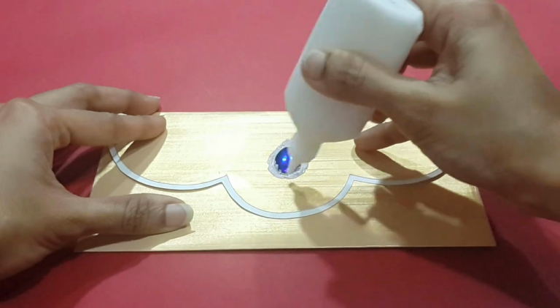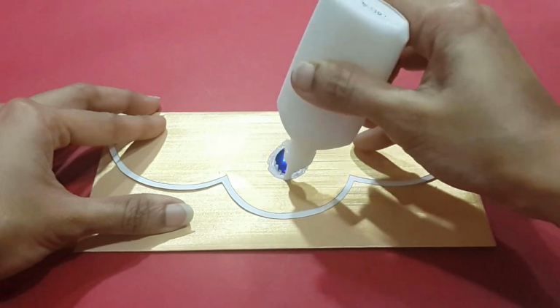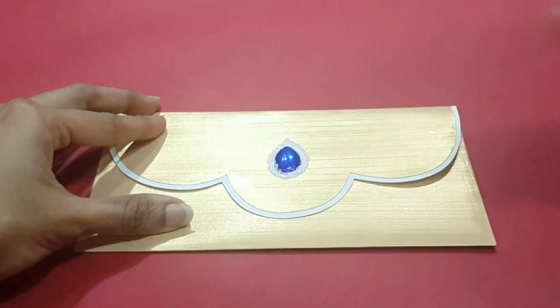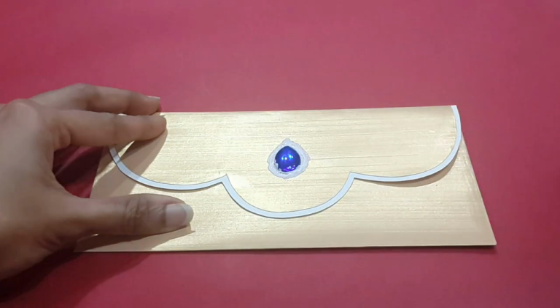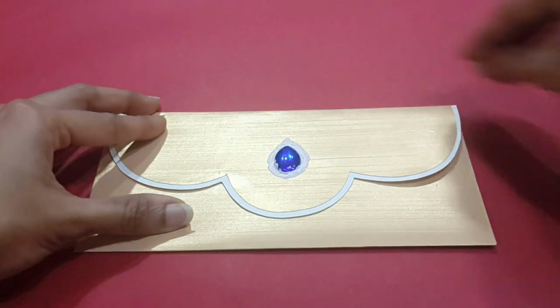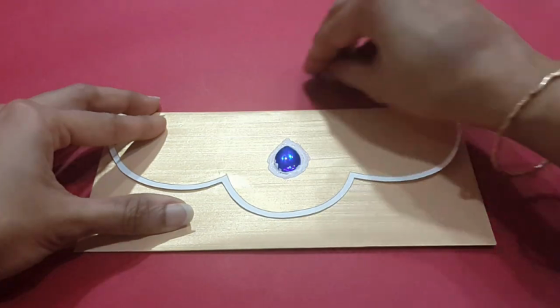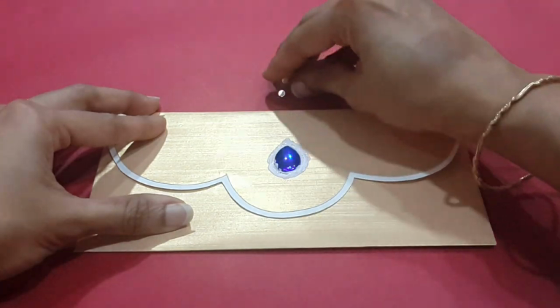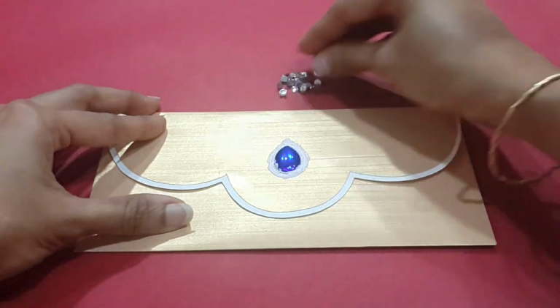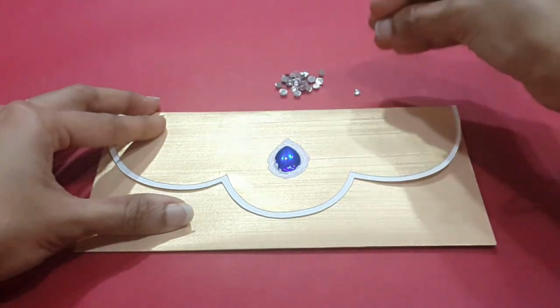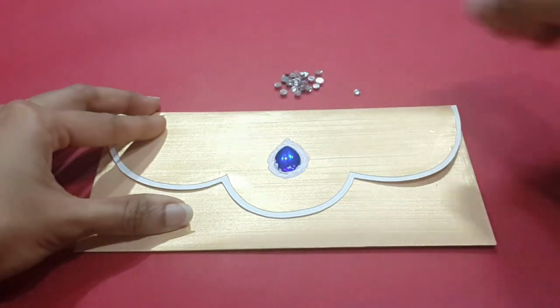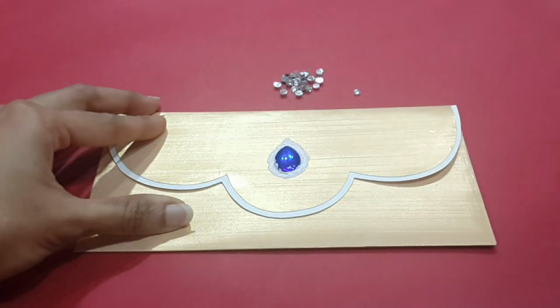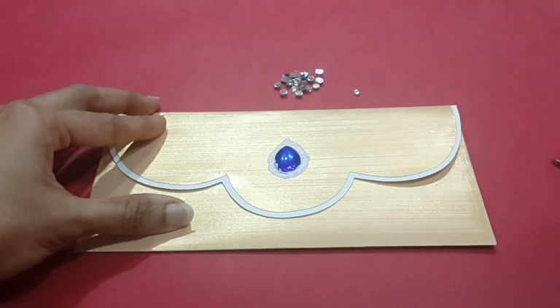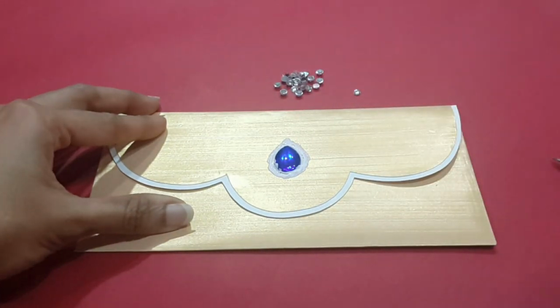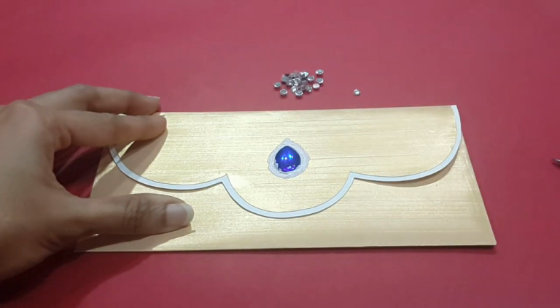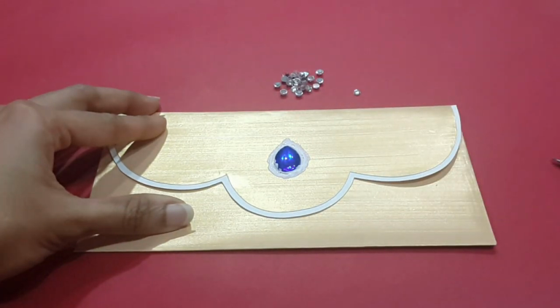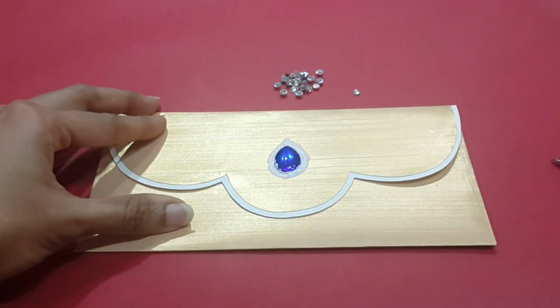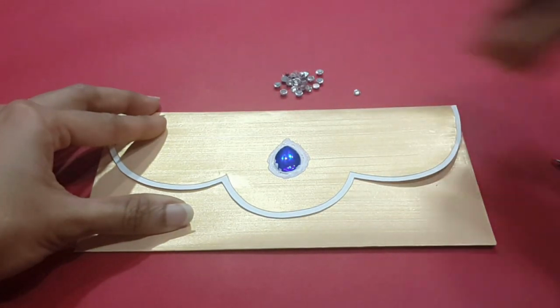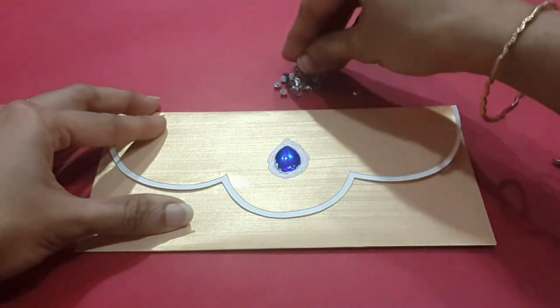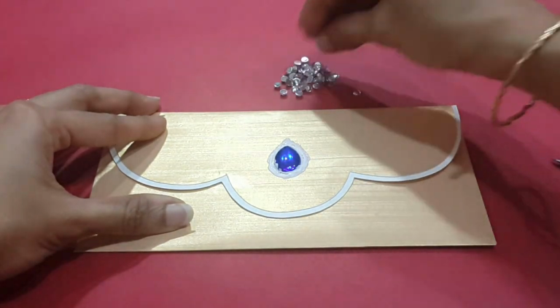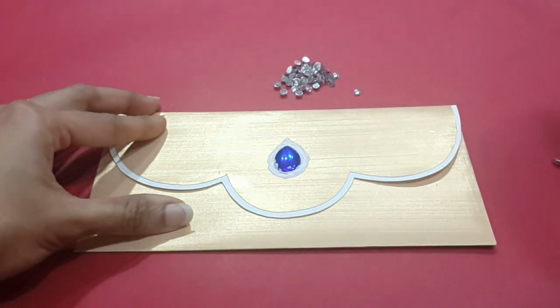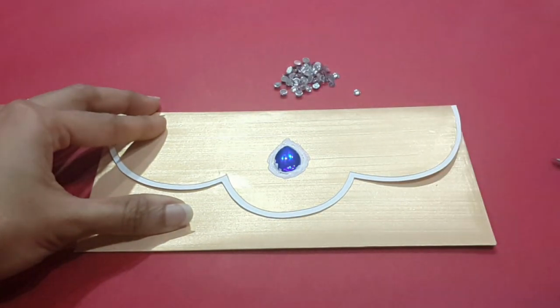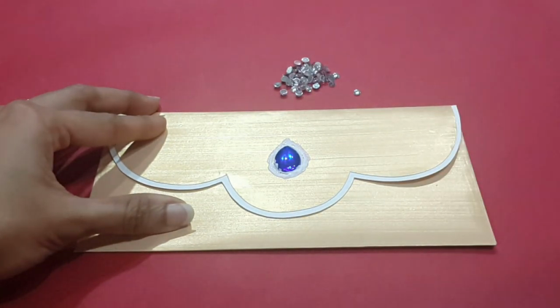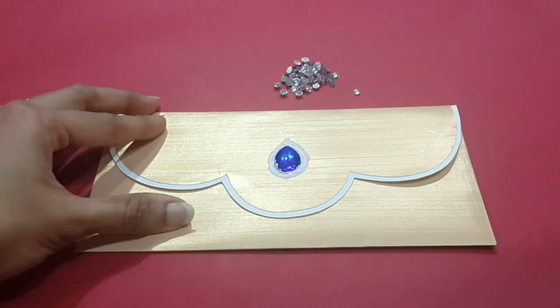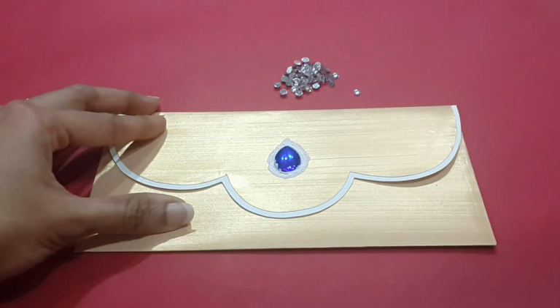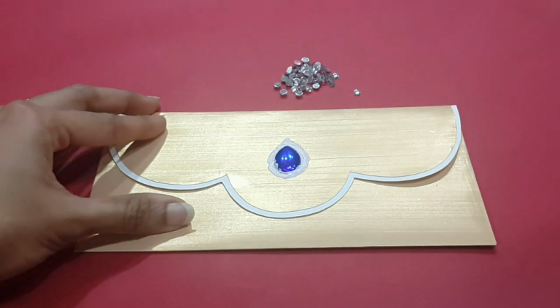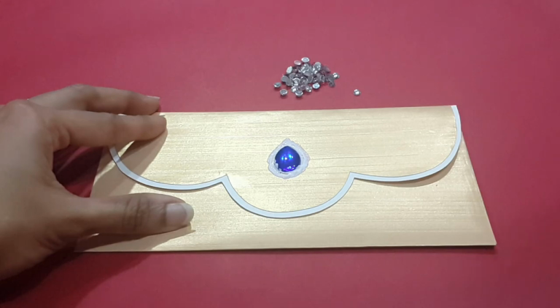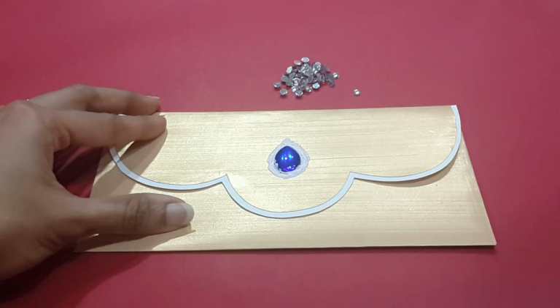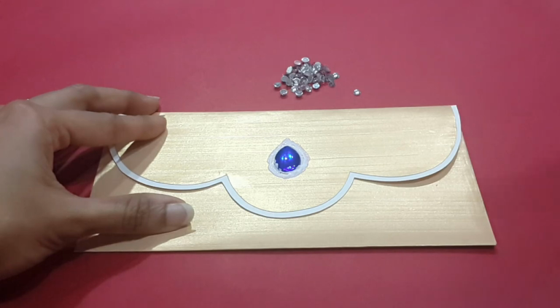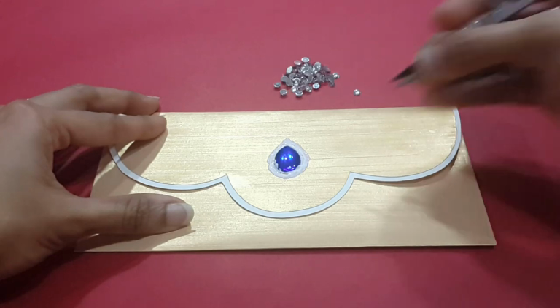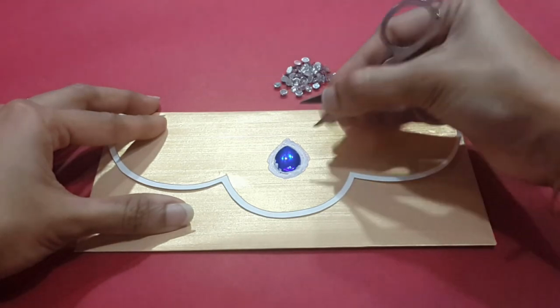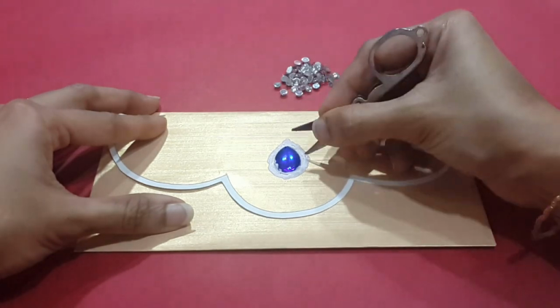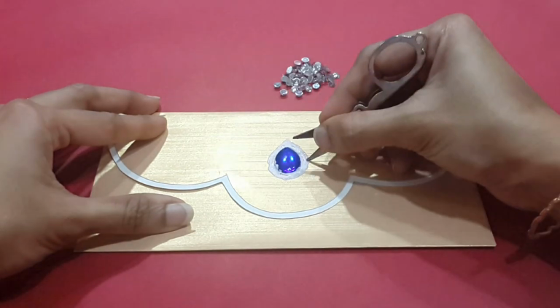Let's take the stones with the help of fabric glue as shown, and create a decorative motif with the help of fabric glue.